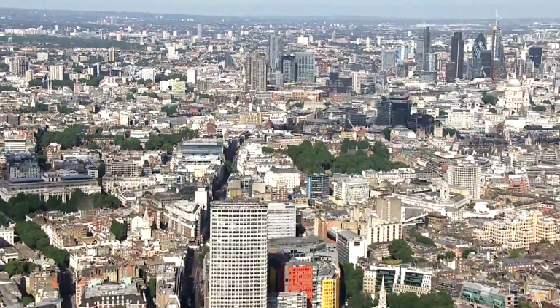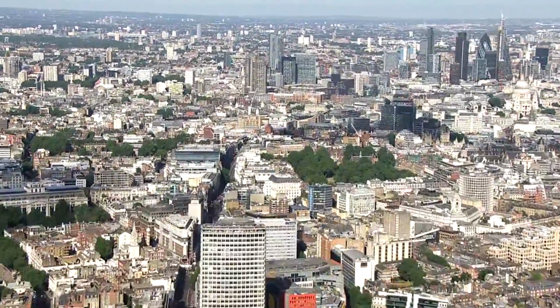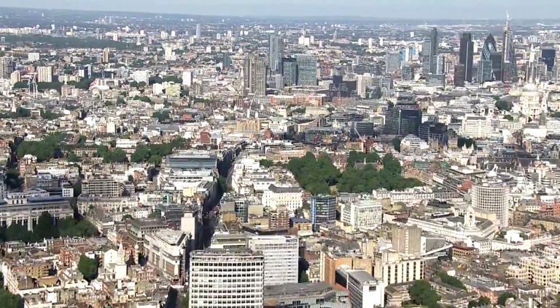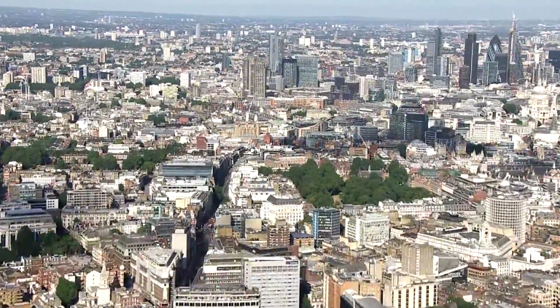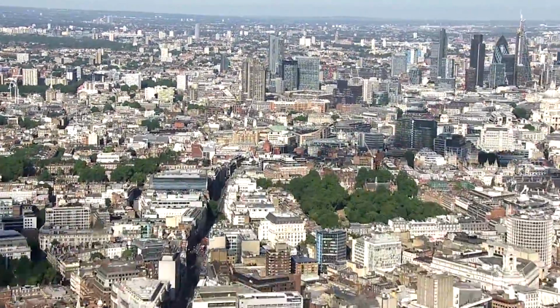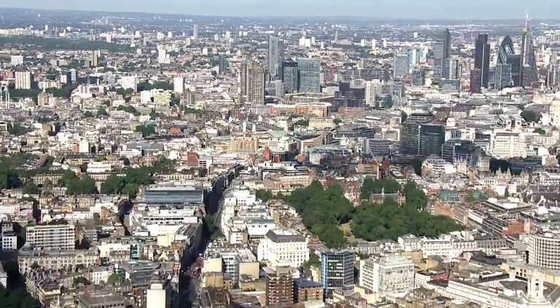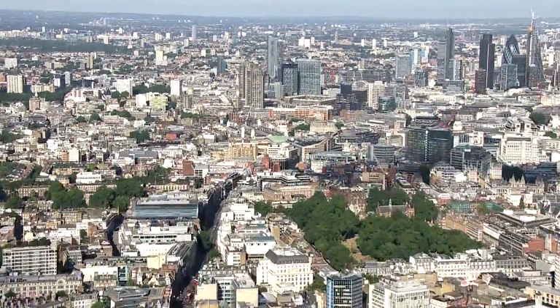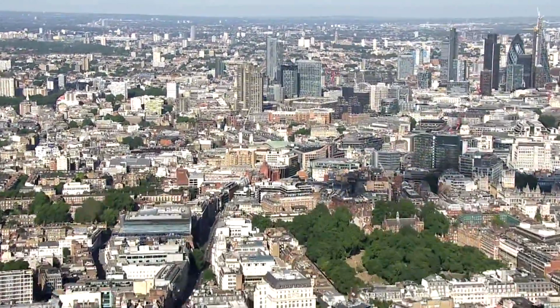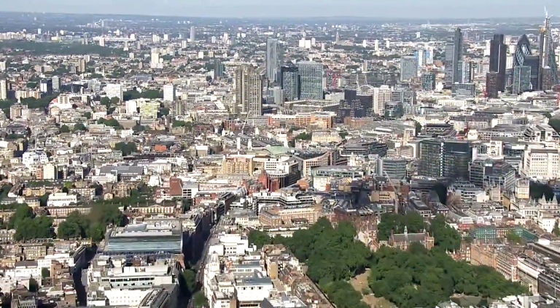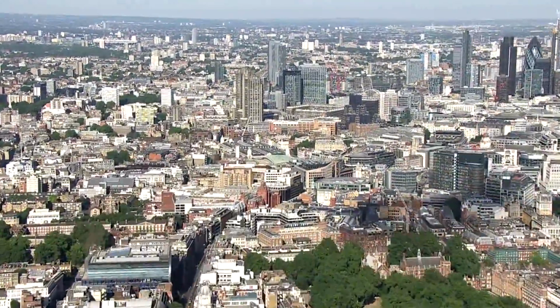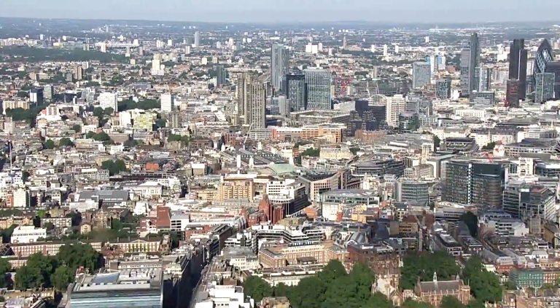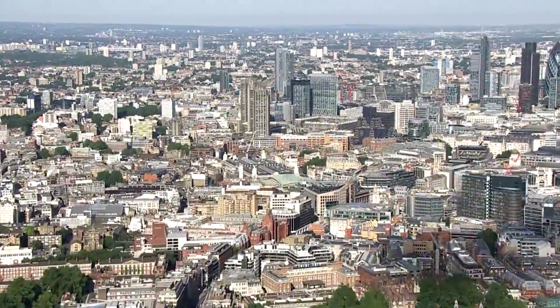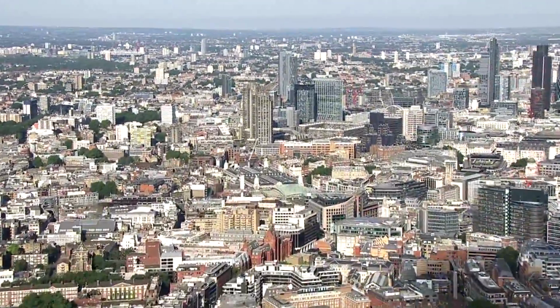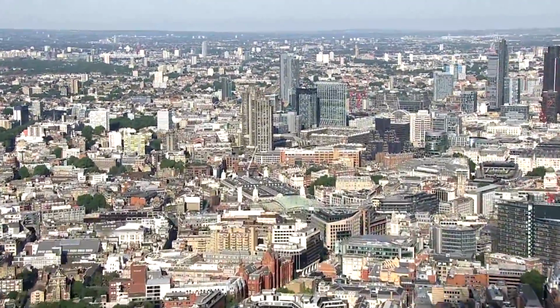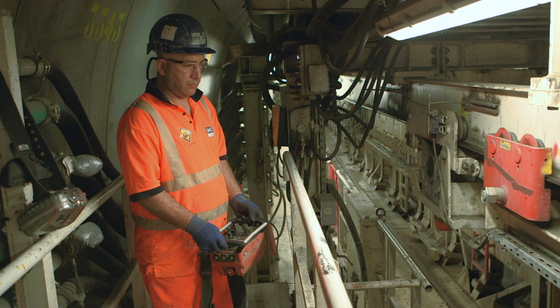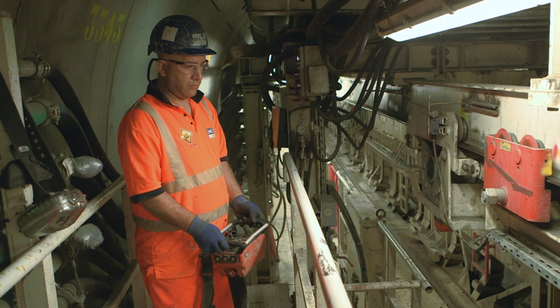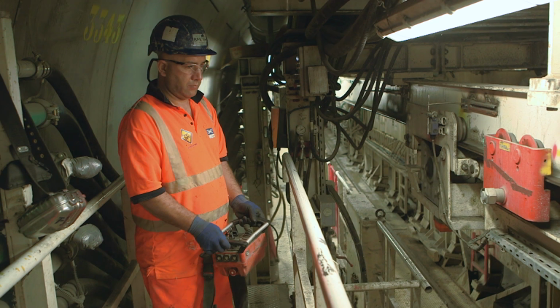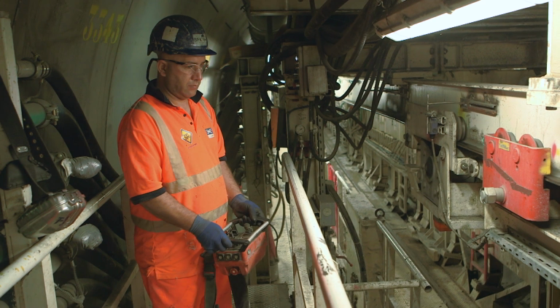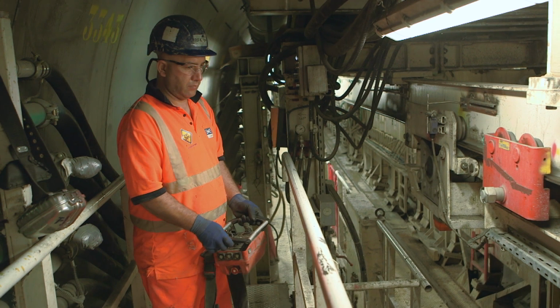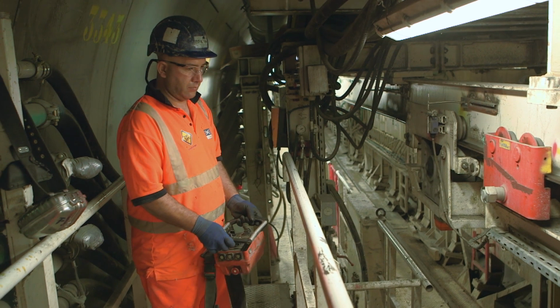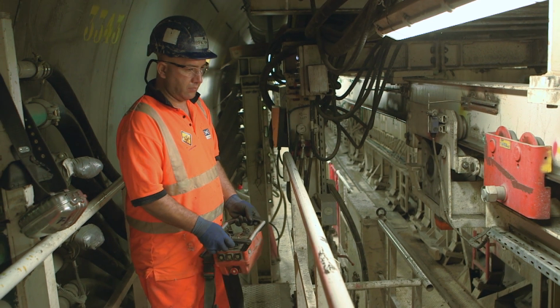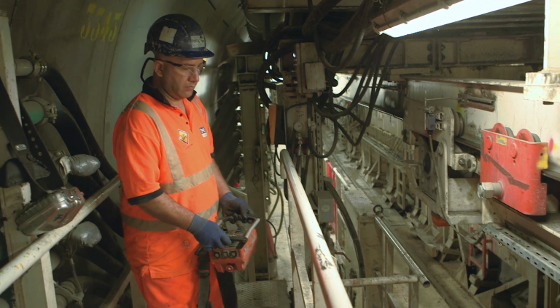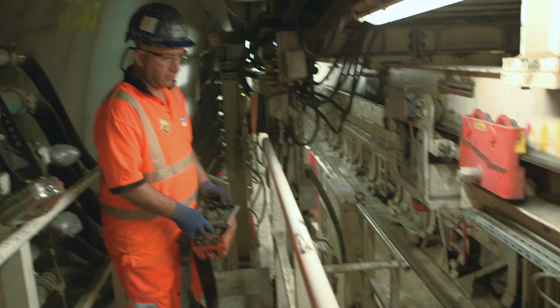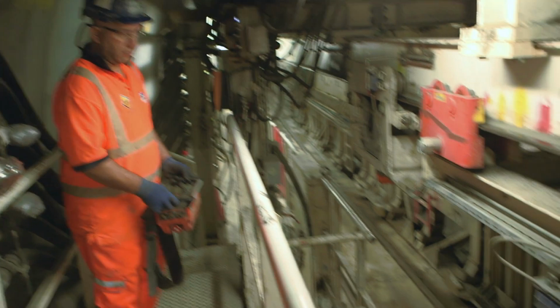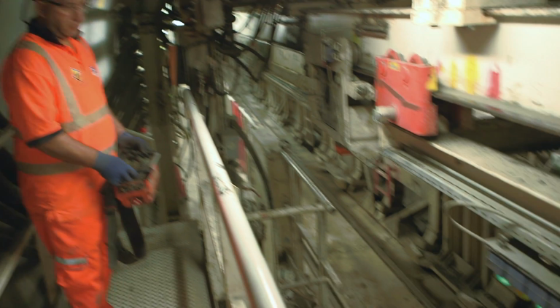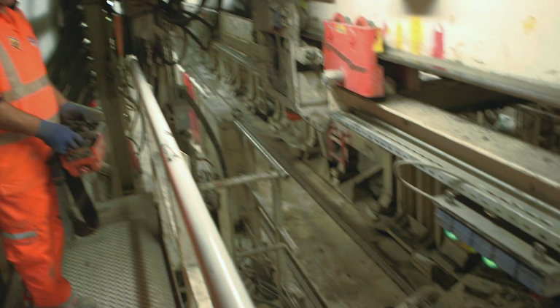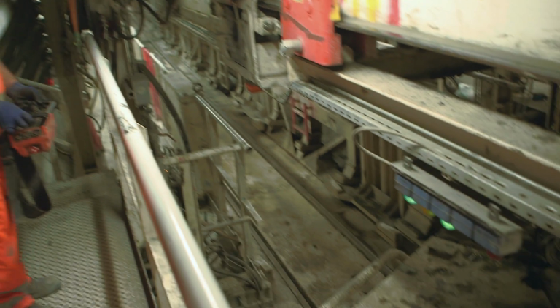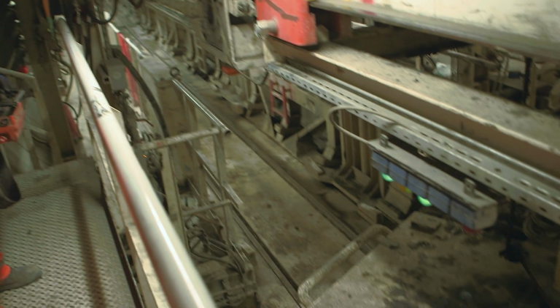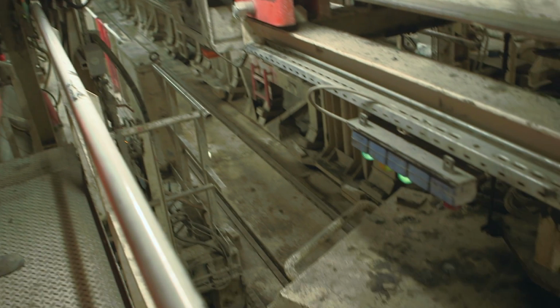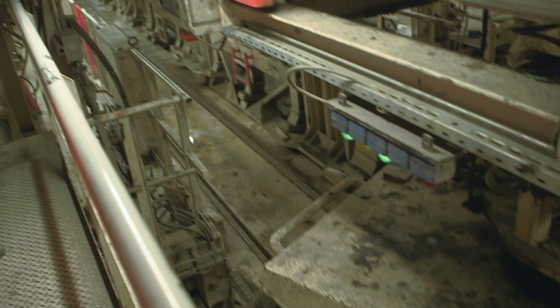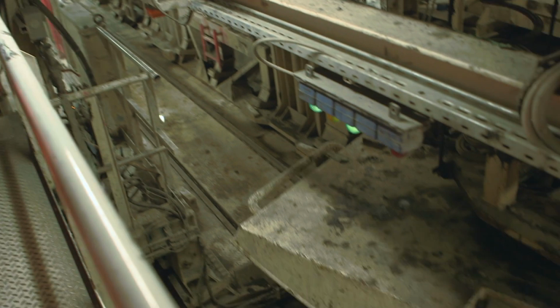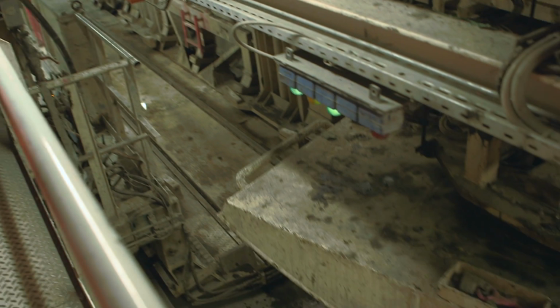We finally got here at Farringdon — 6.8 kilometres of tunnel, 4,675 rings.